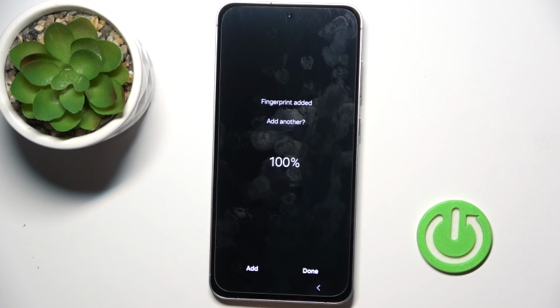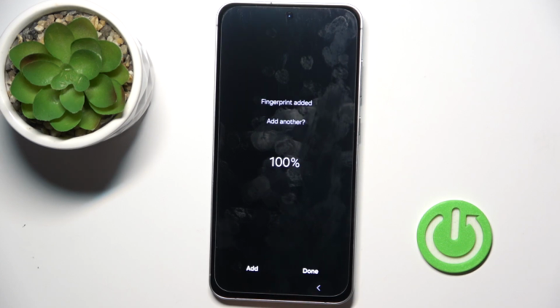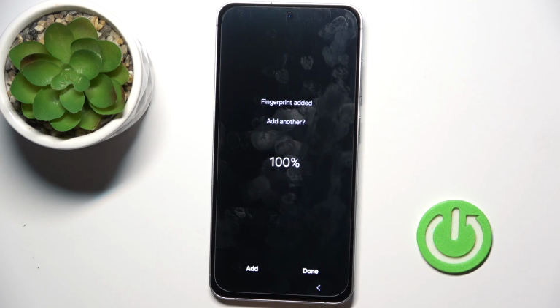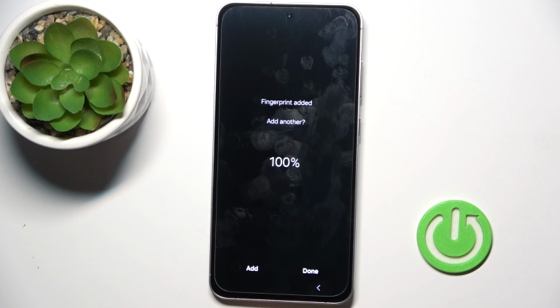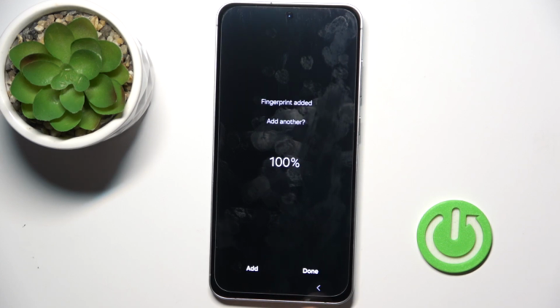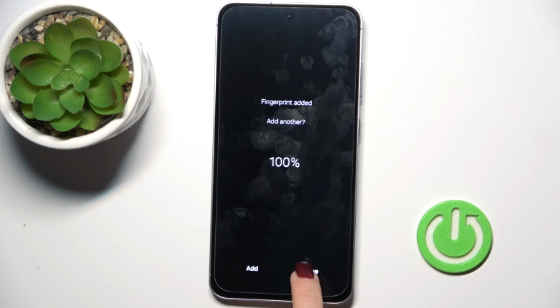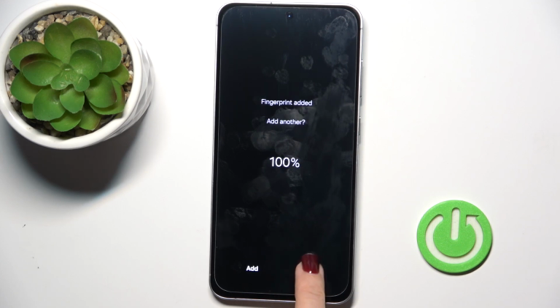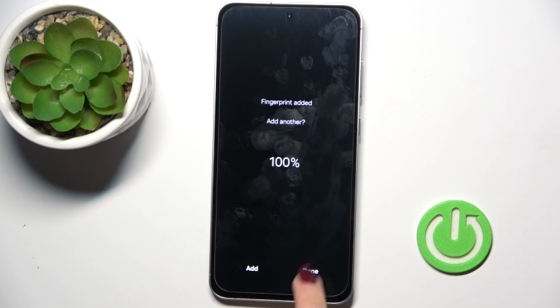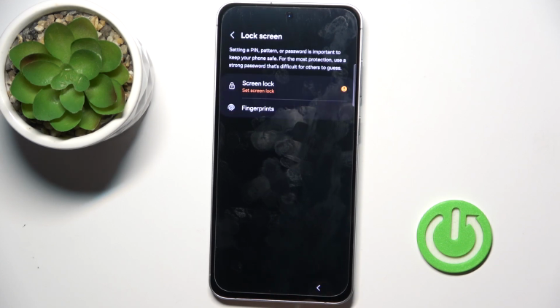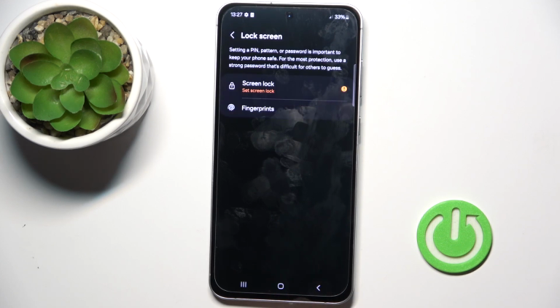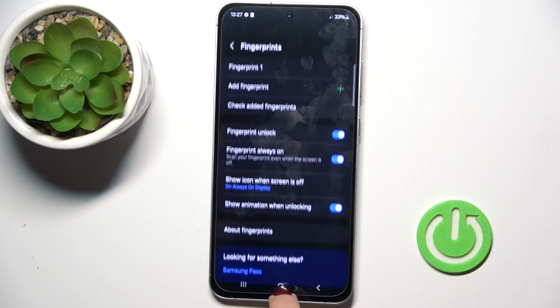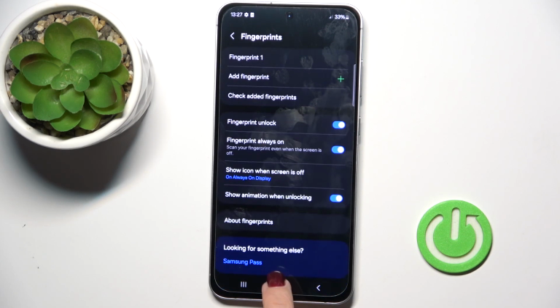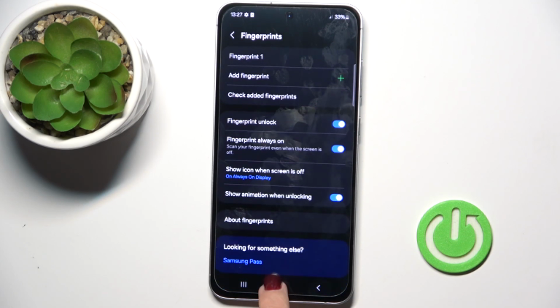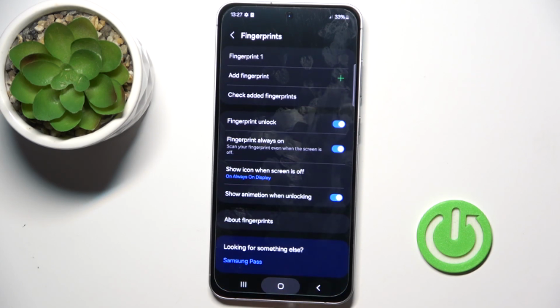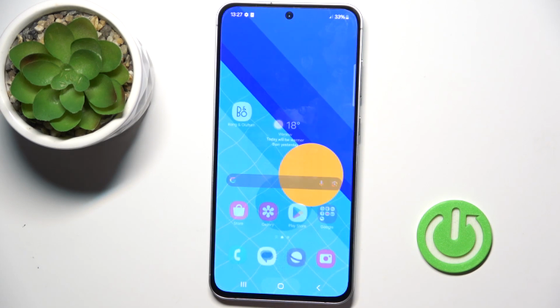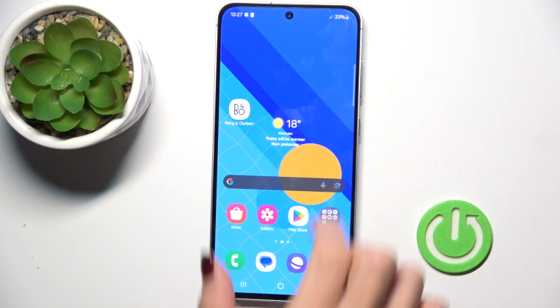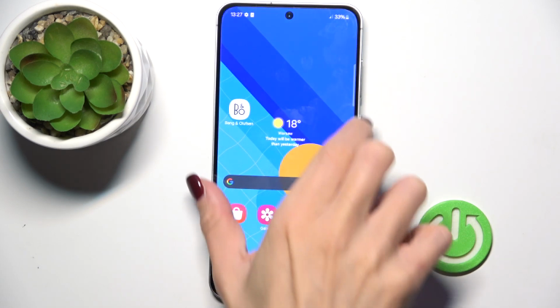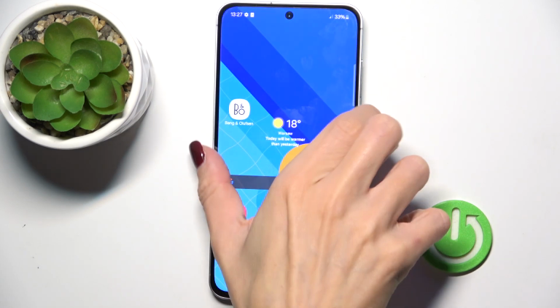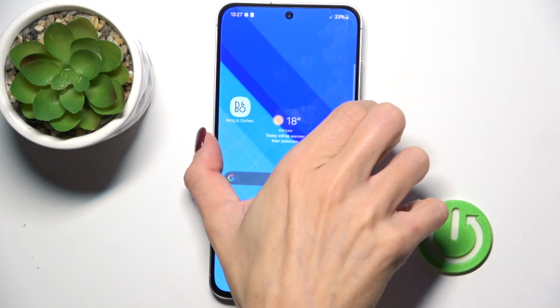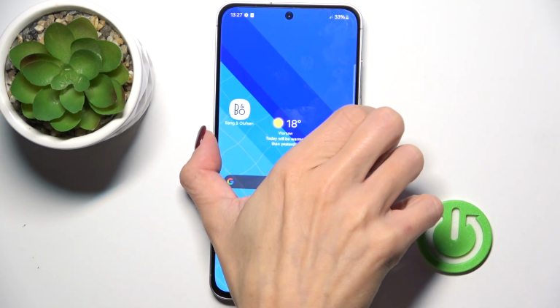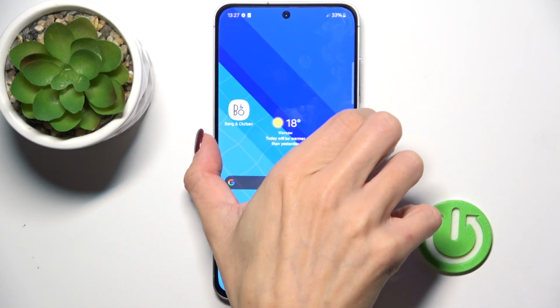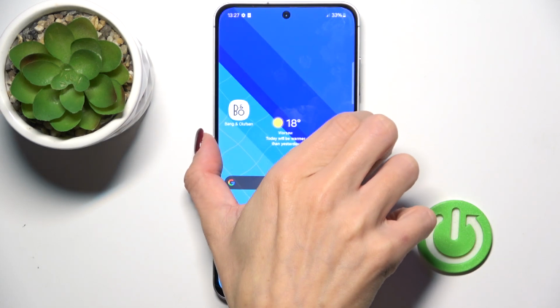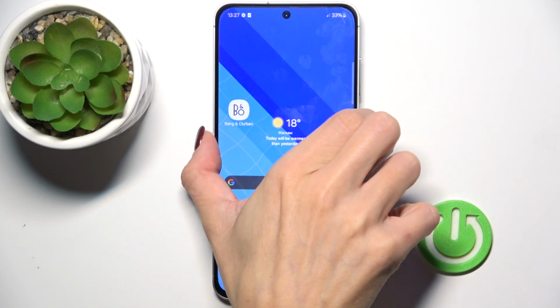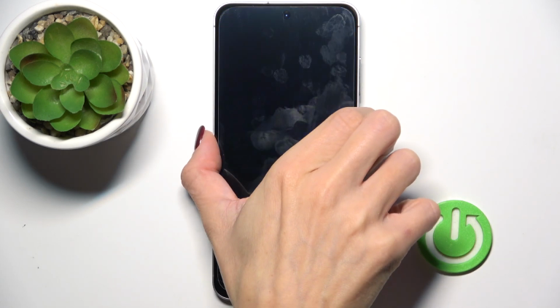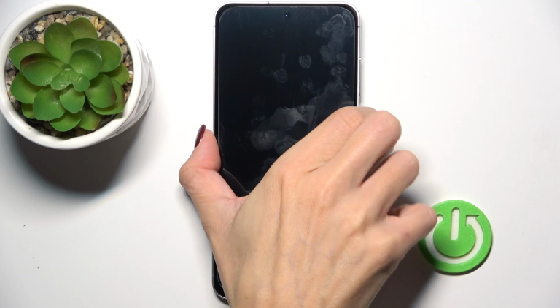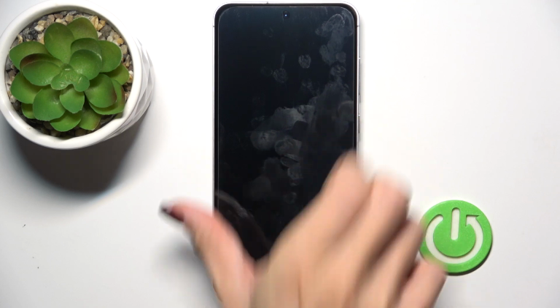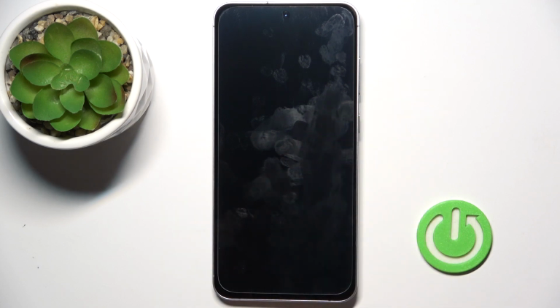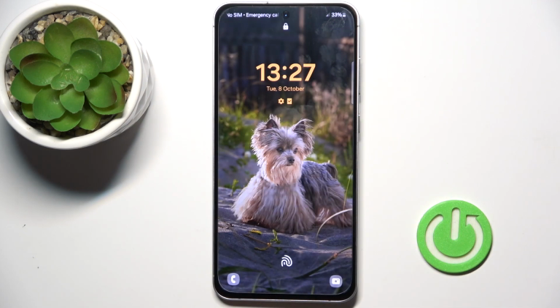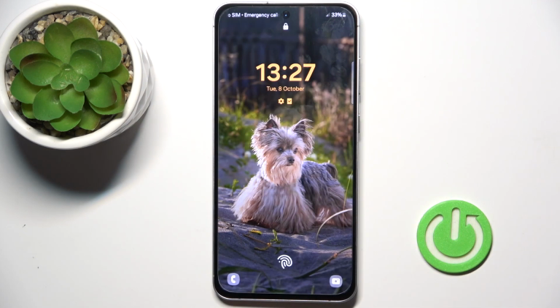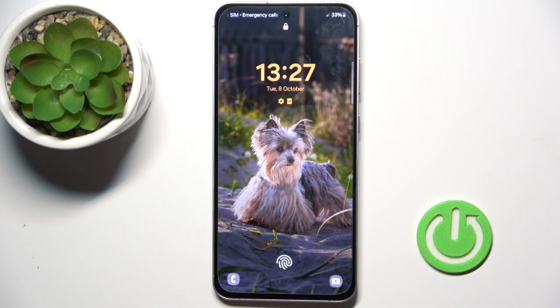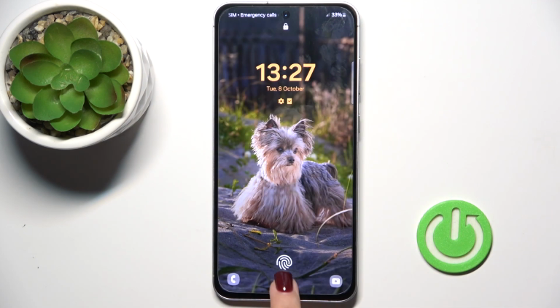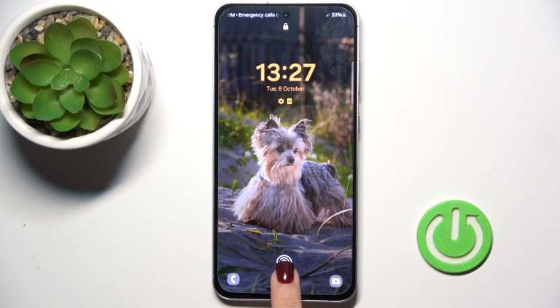And that's it — click on Done, and from now on you can unlock your device with this fingerprint only.